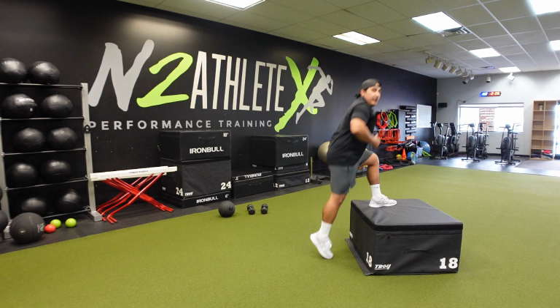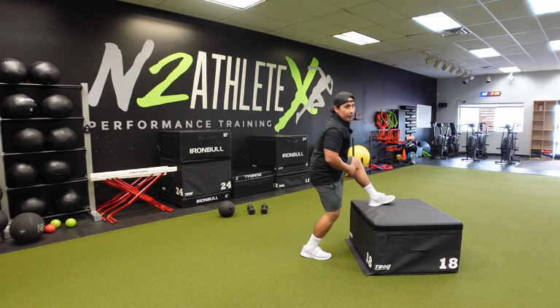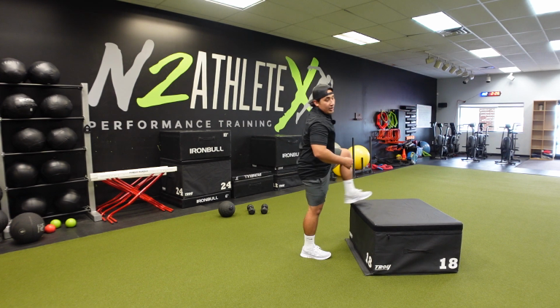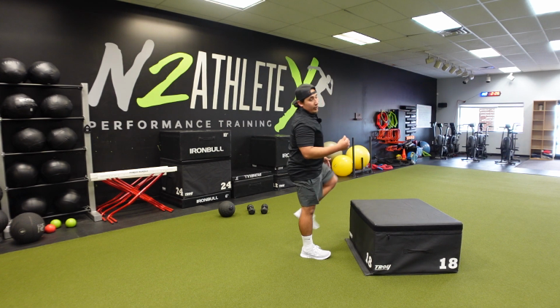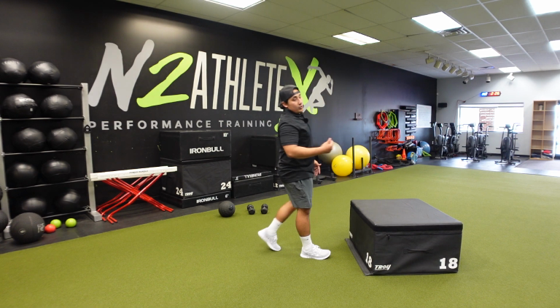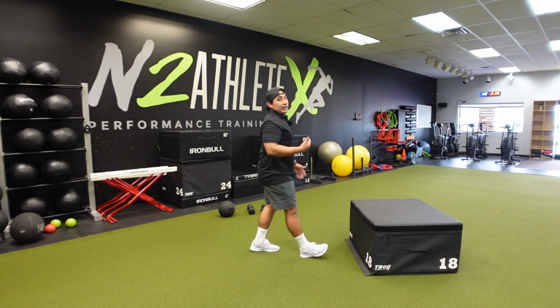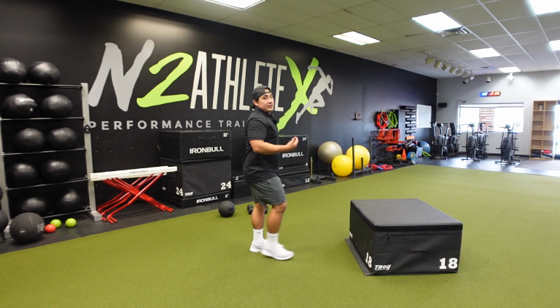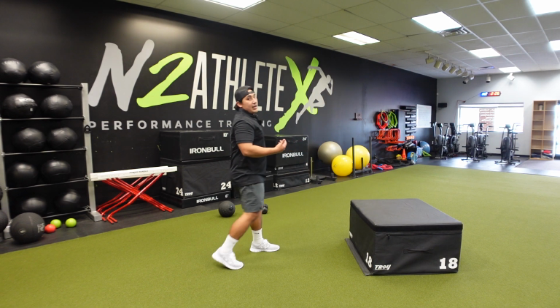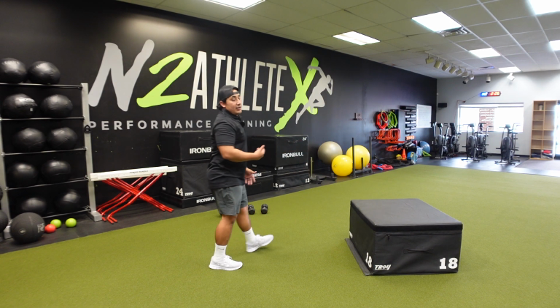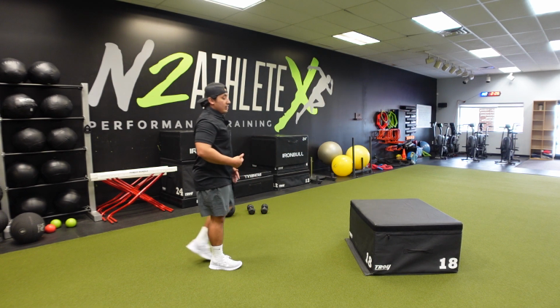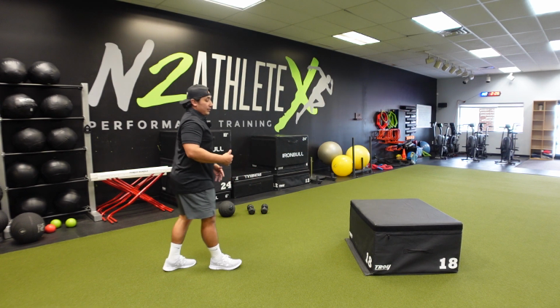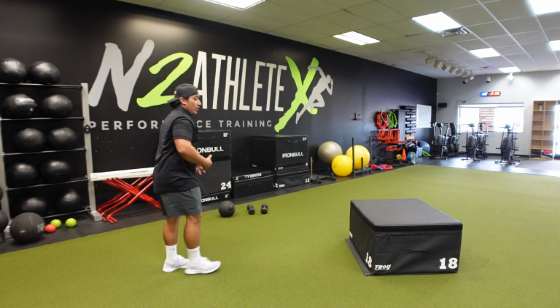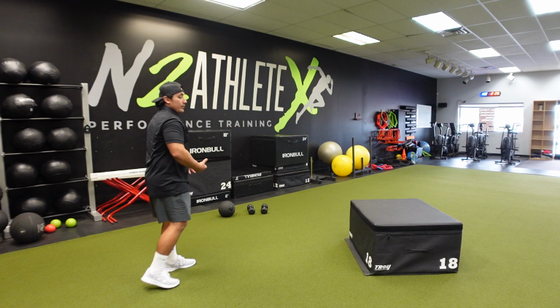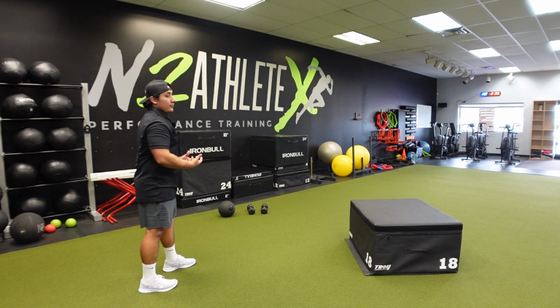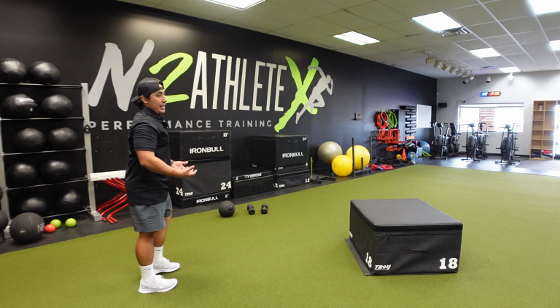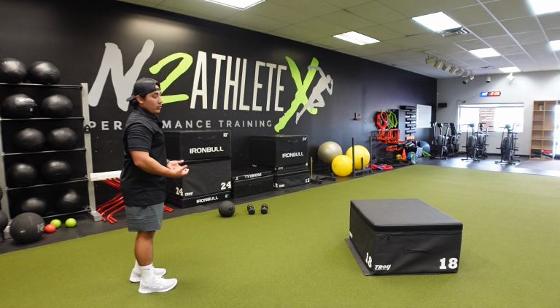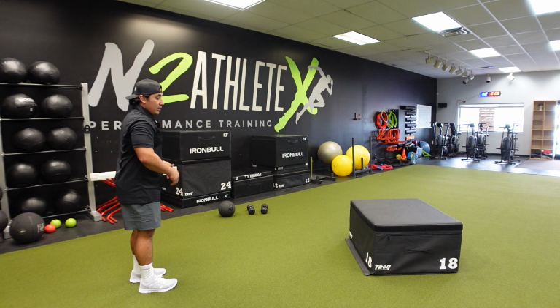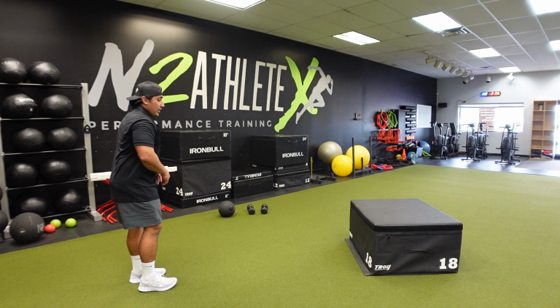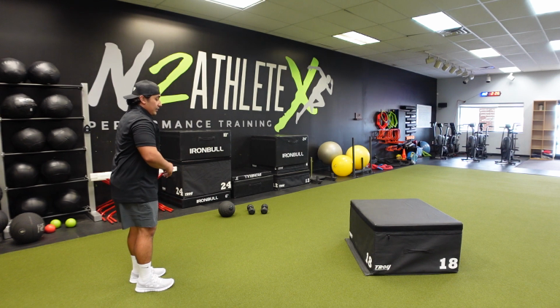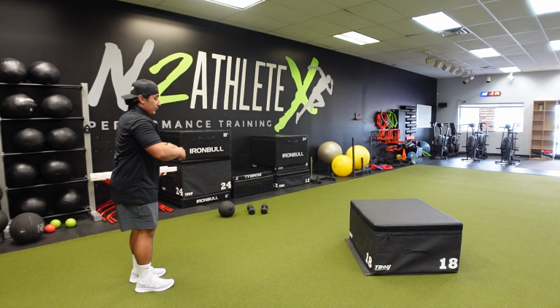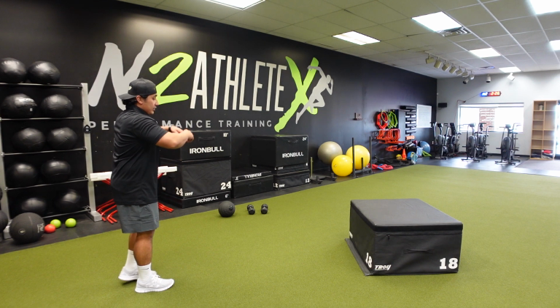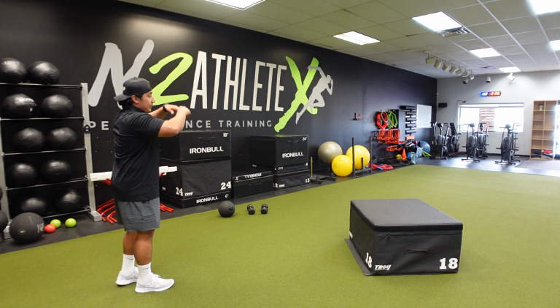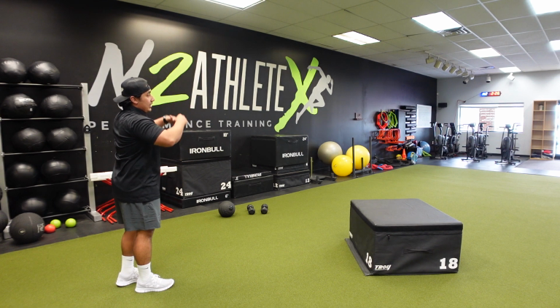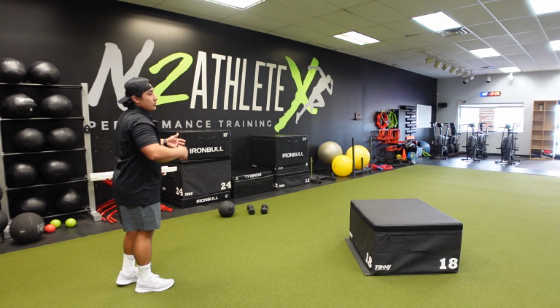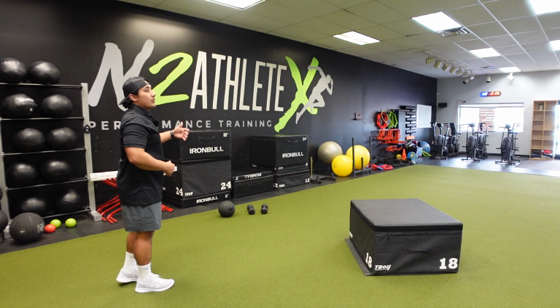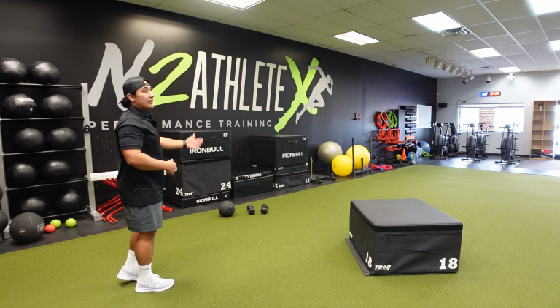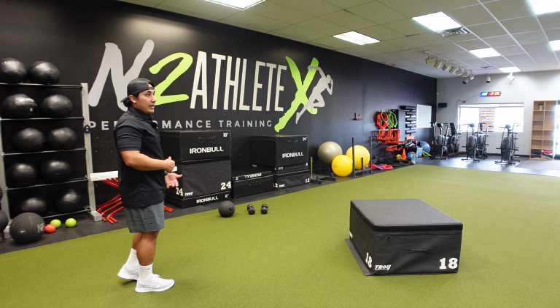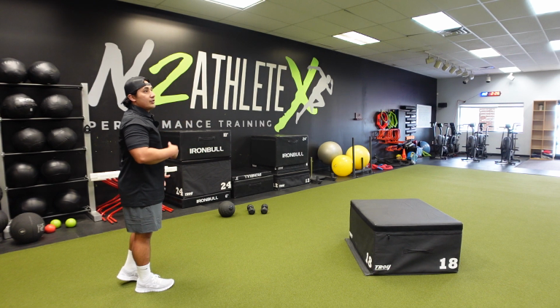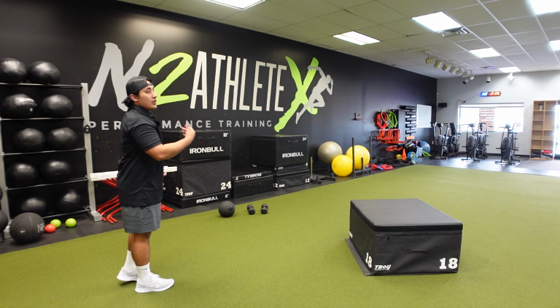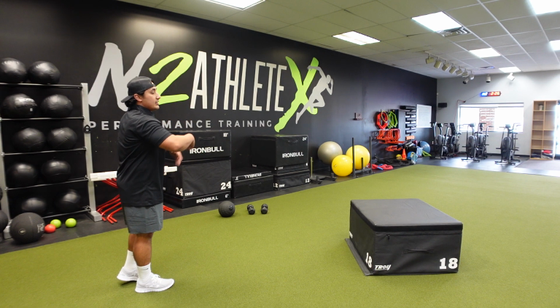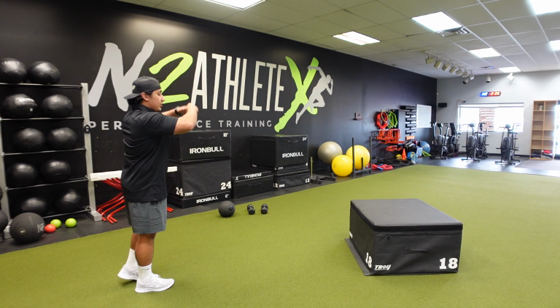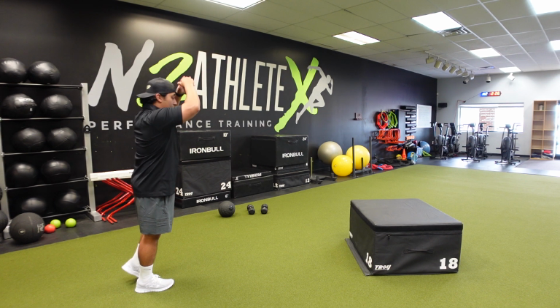Now, when I do my left side, I'm gonna come from a different angle, and then I'm gonna do the same thing, so it's gonna be left, contact, jump.